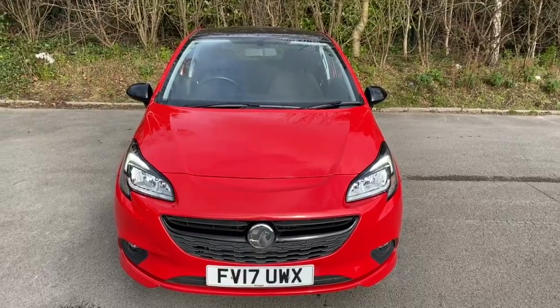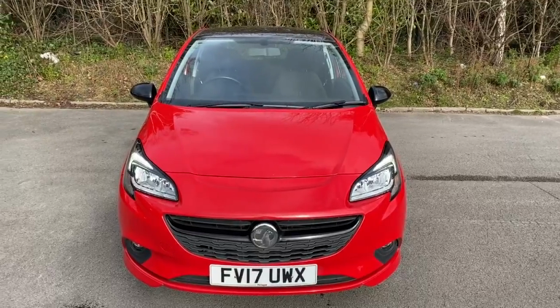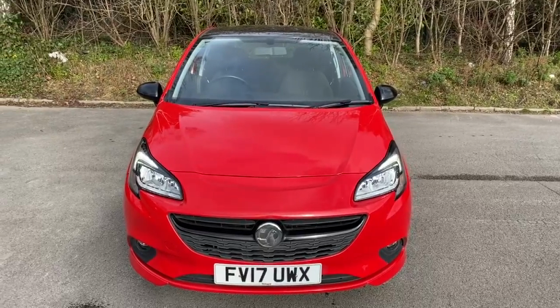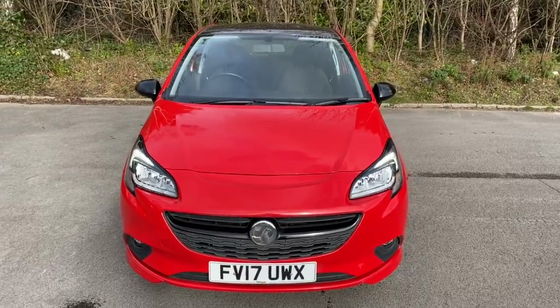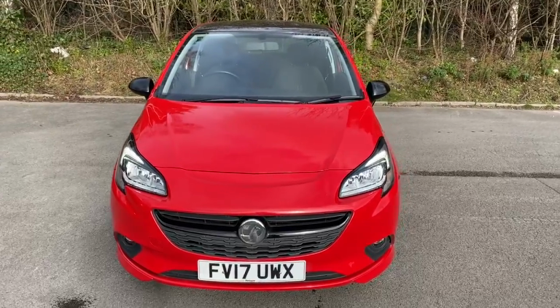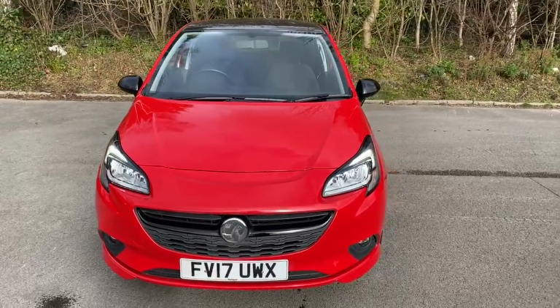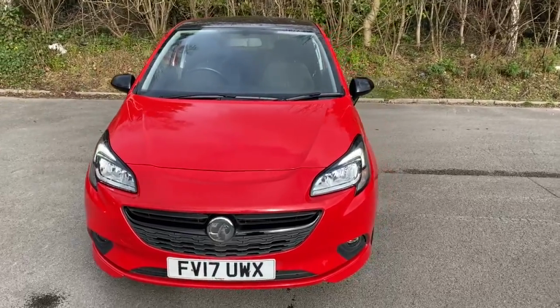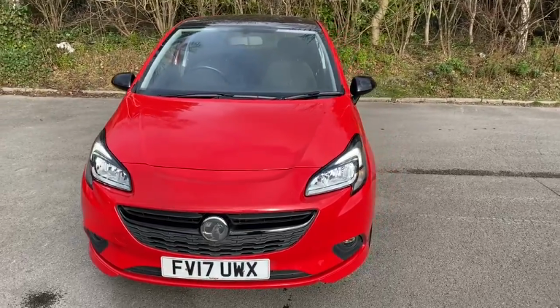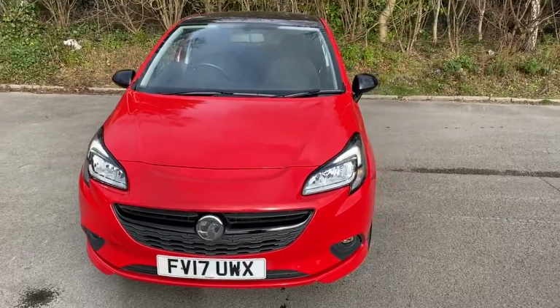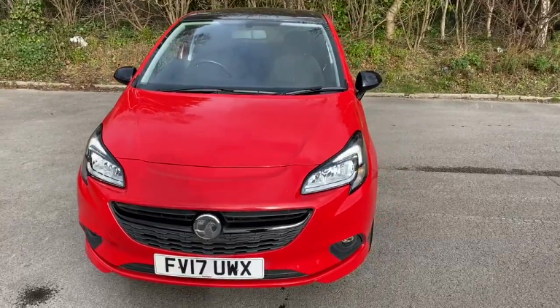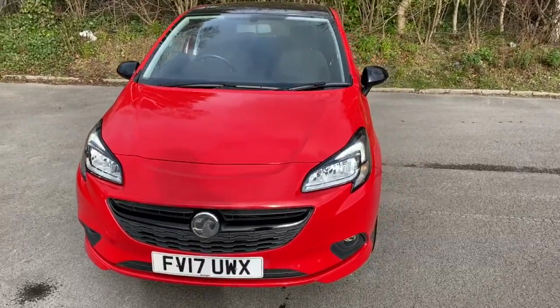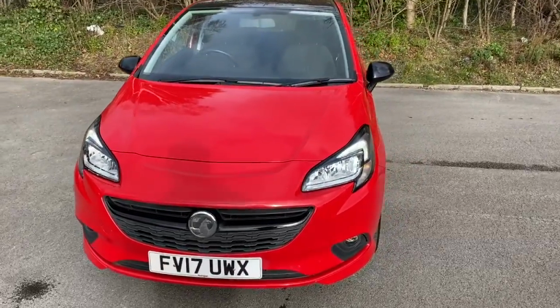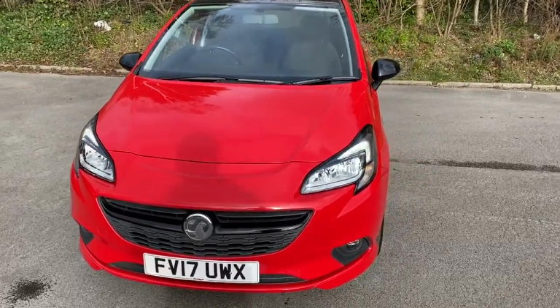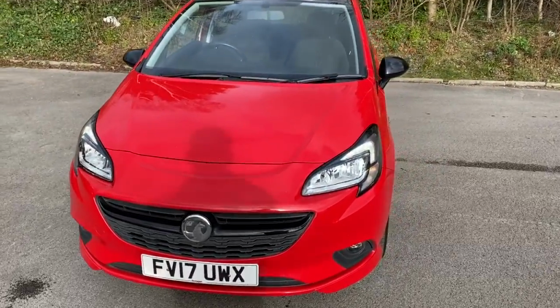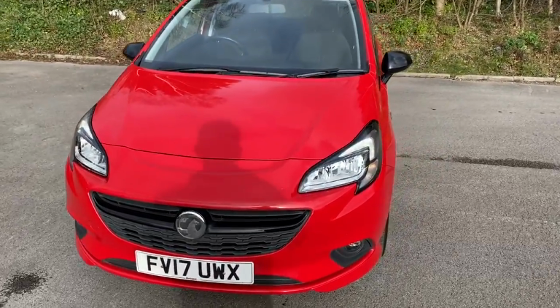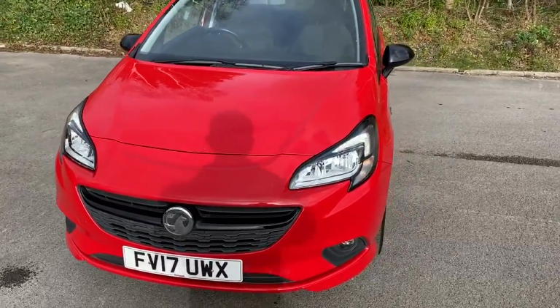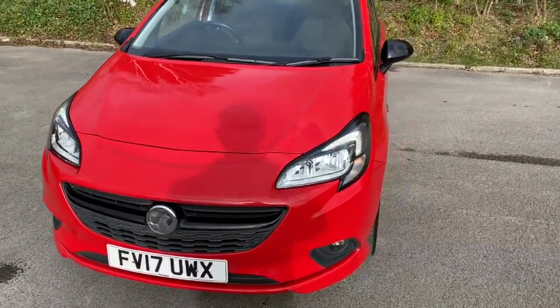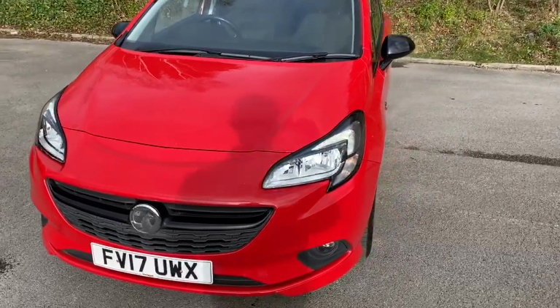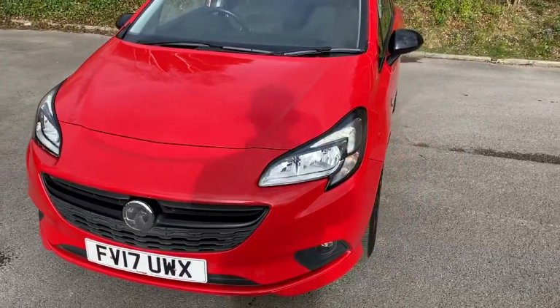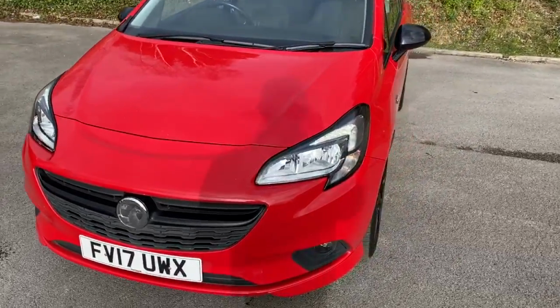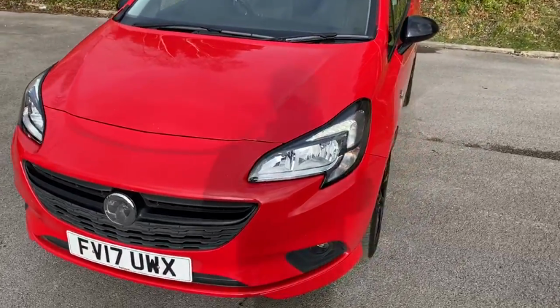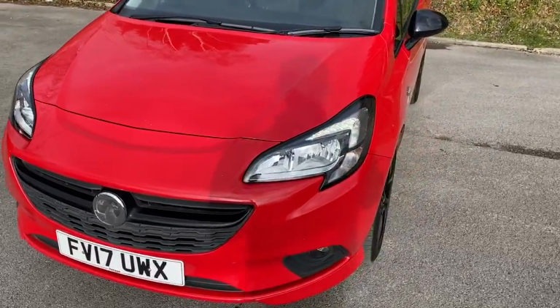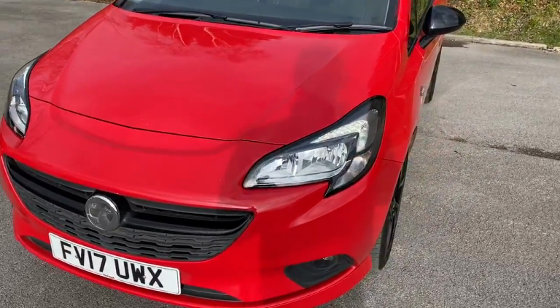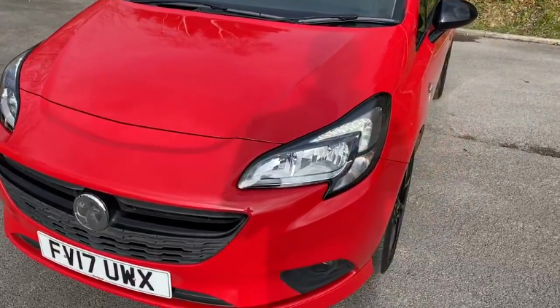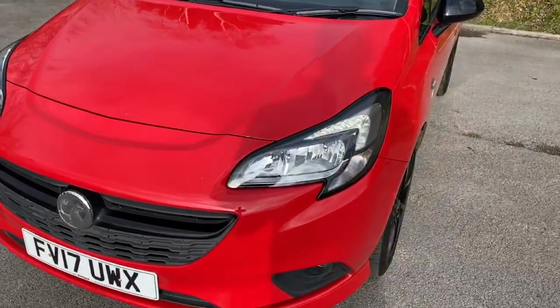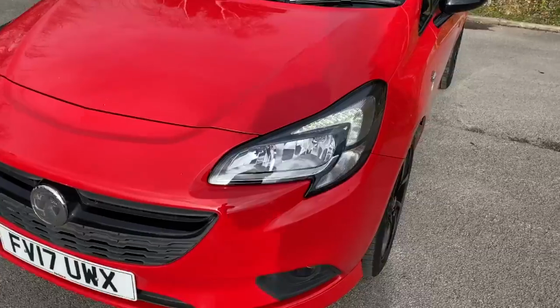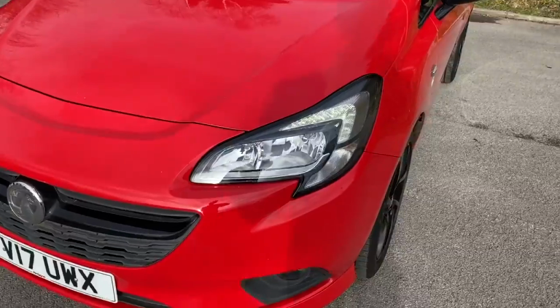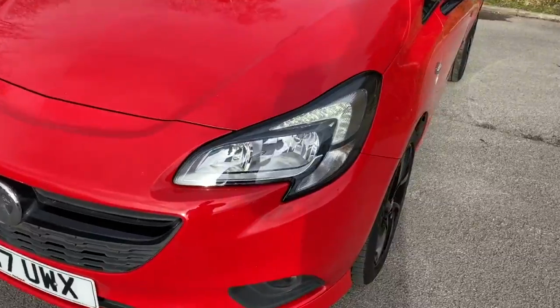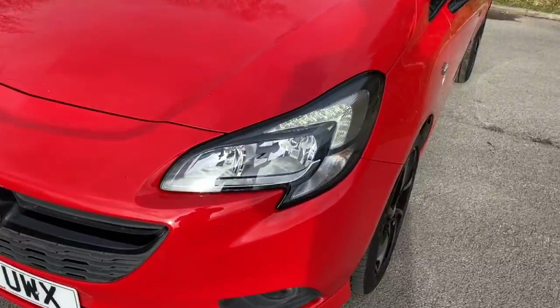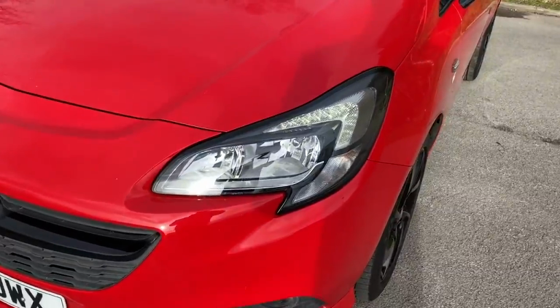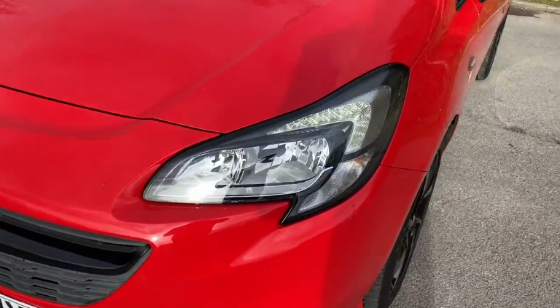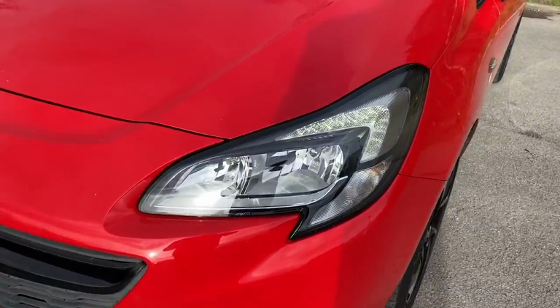Welcome to Pentagon Vauxhall at Lincoln Tritton Road. Here we have a 2017 Vauxhall Corsa limited edition.